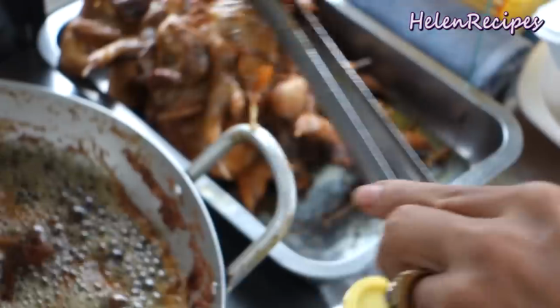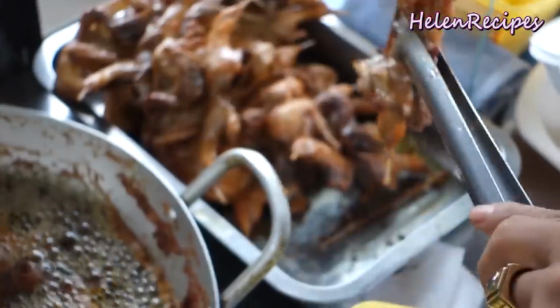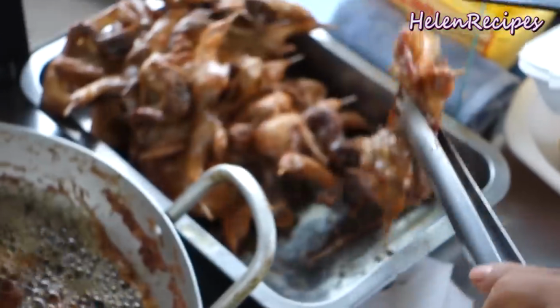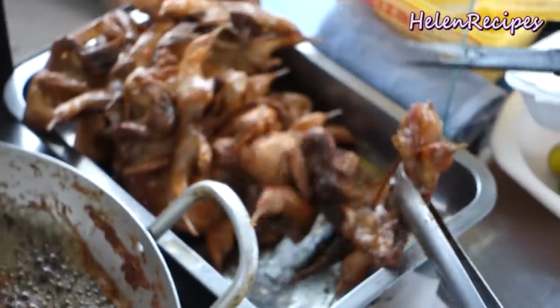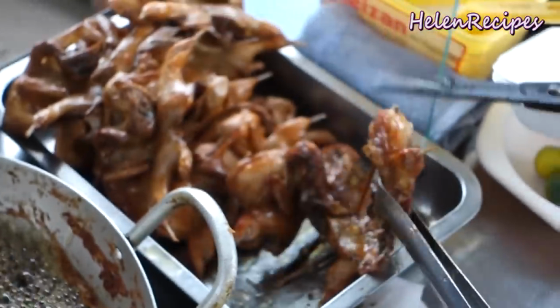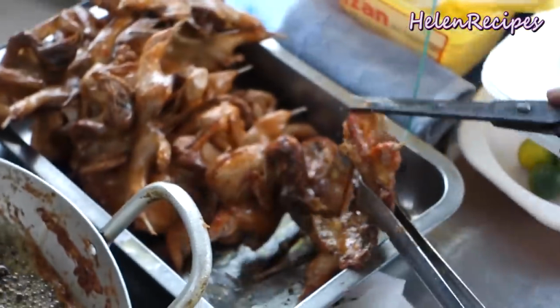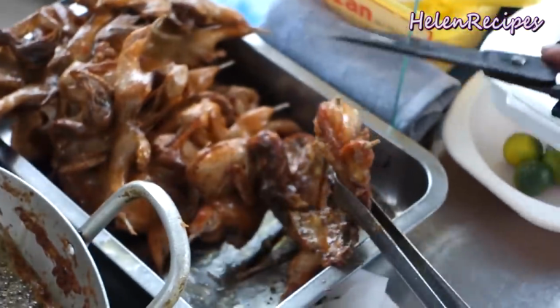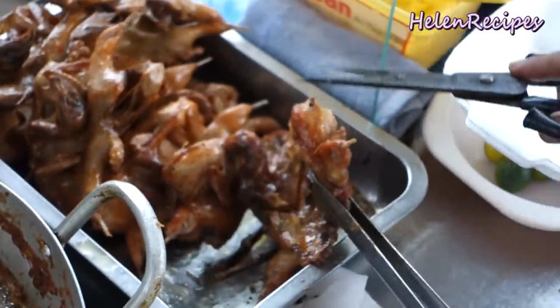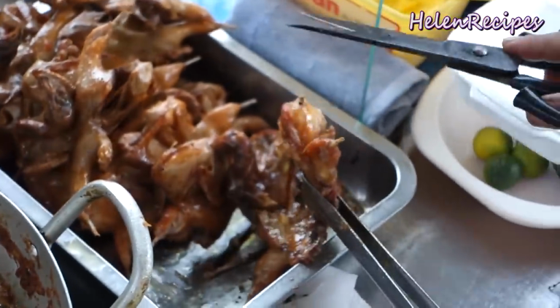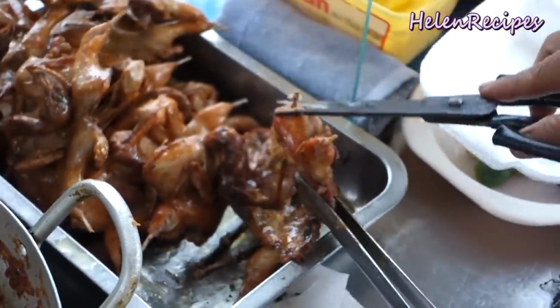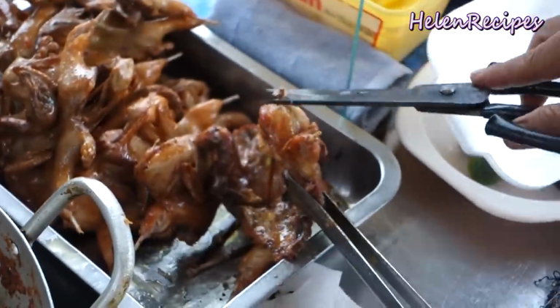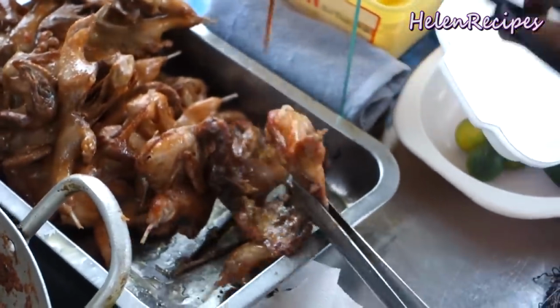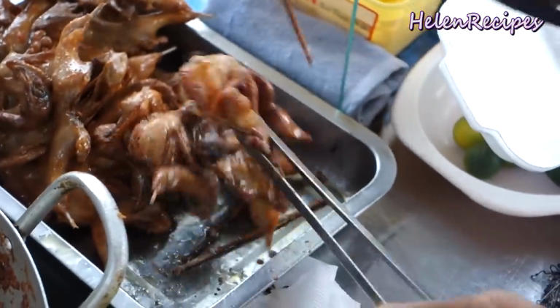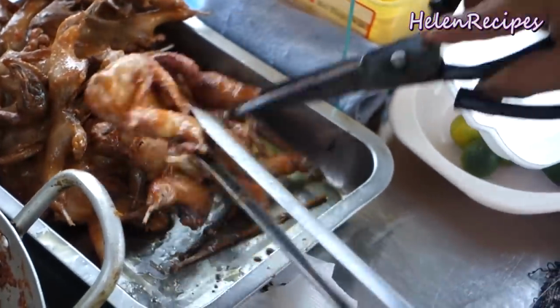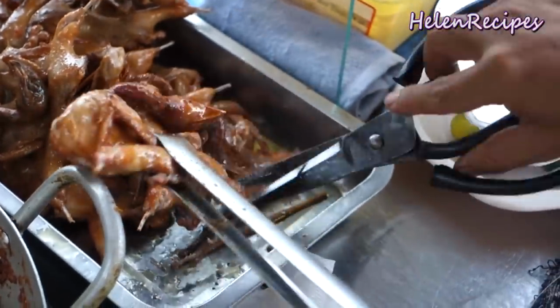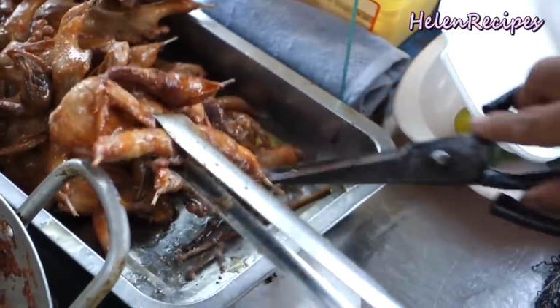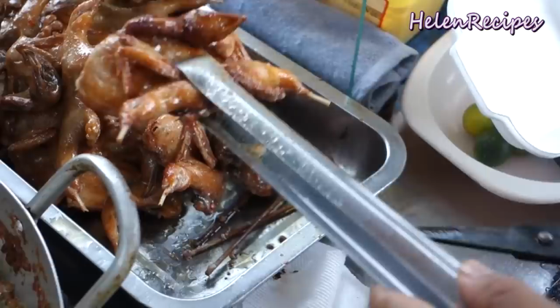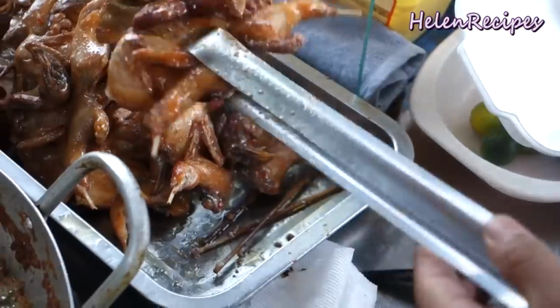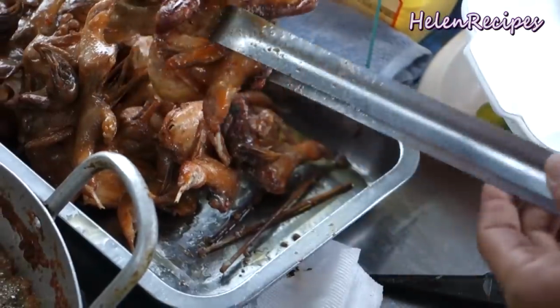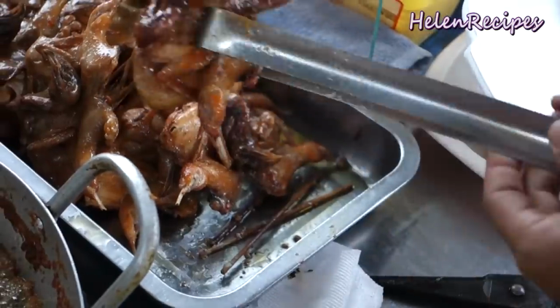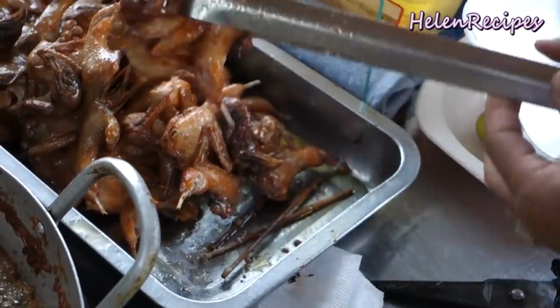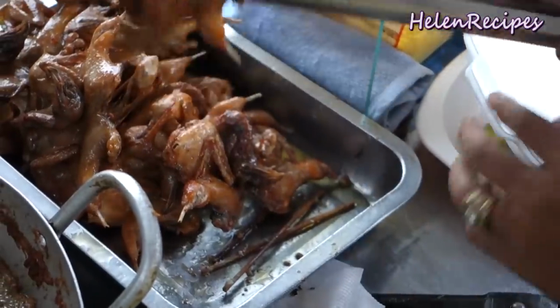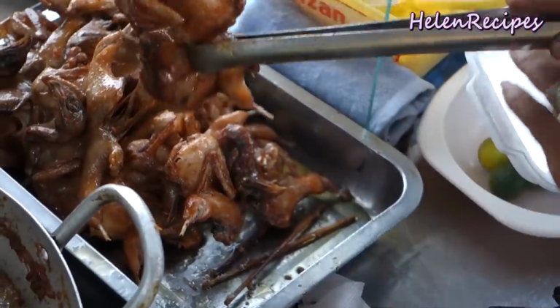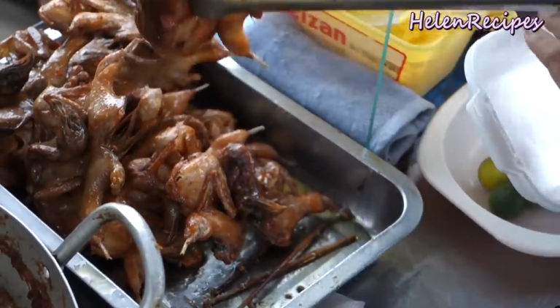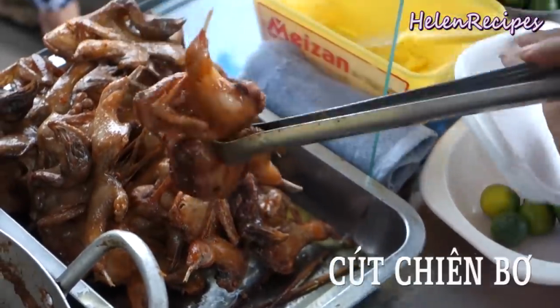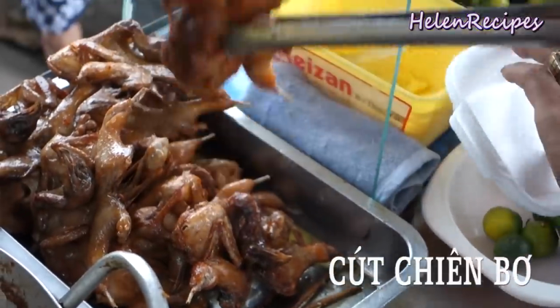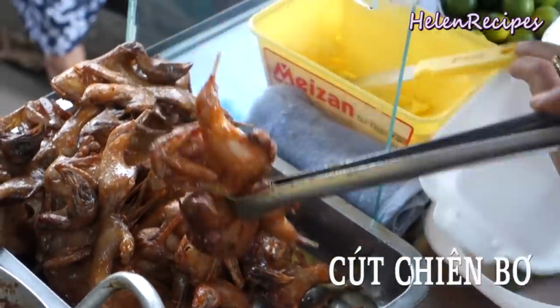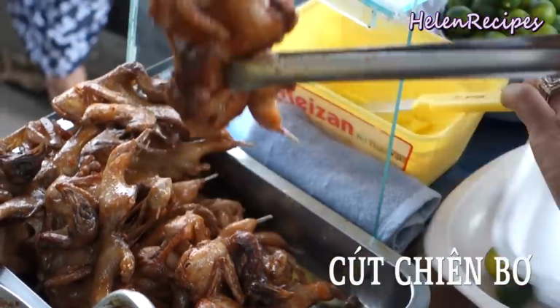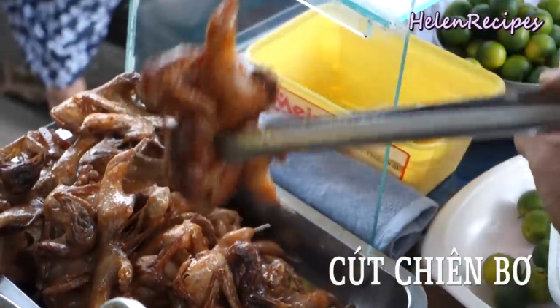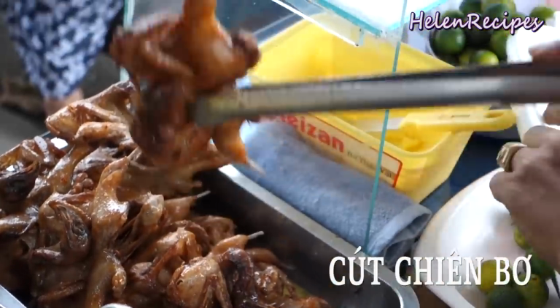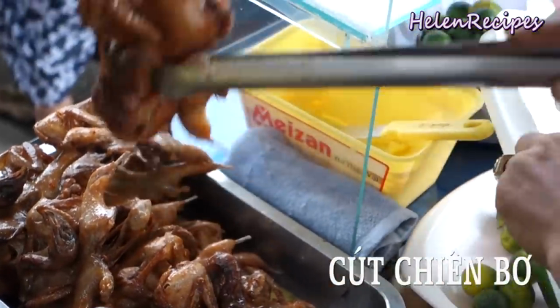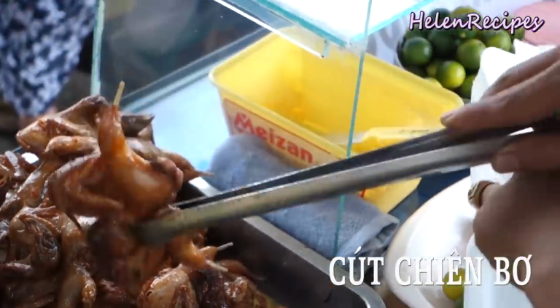Hi everyone, today we are making butter quail, or chim kuk chim bơ.